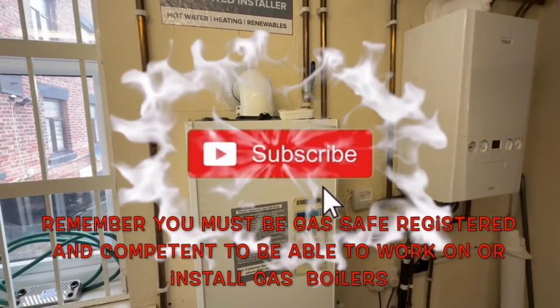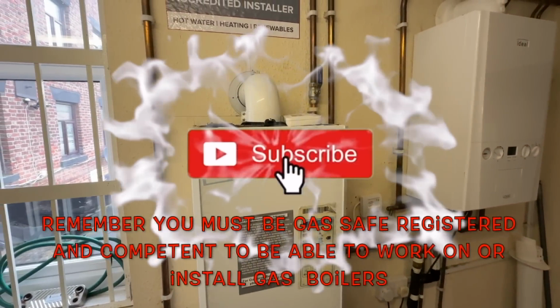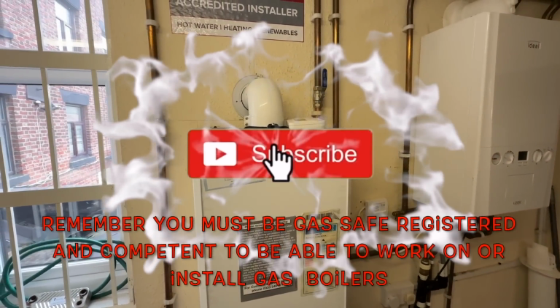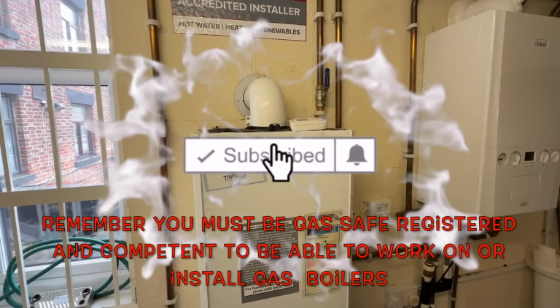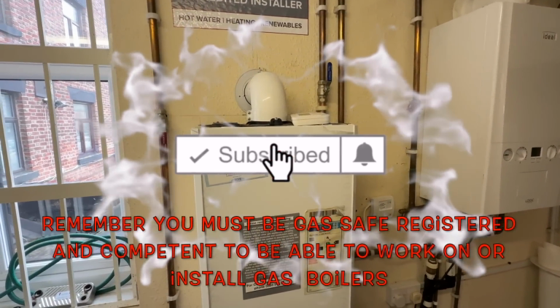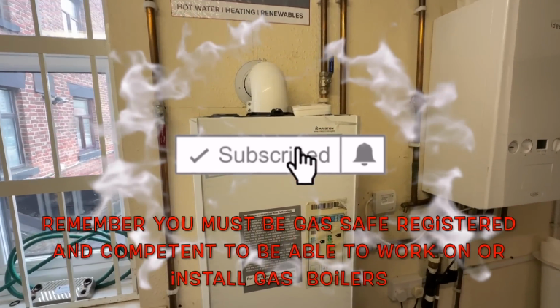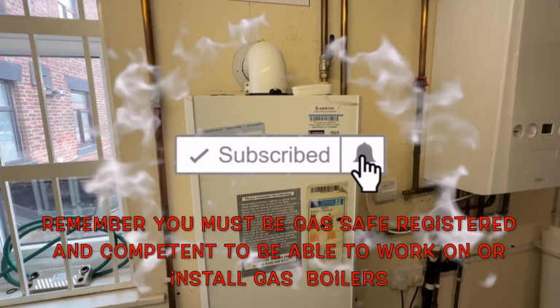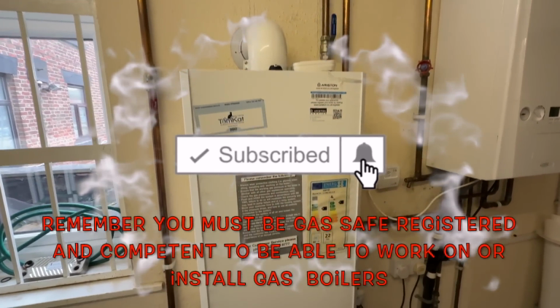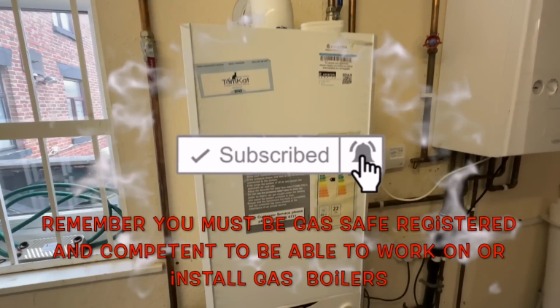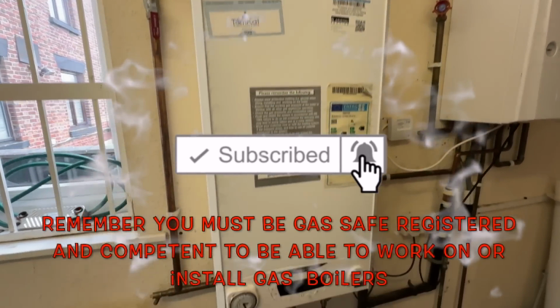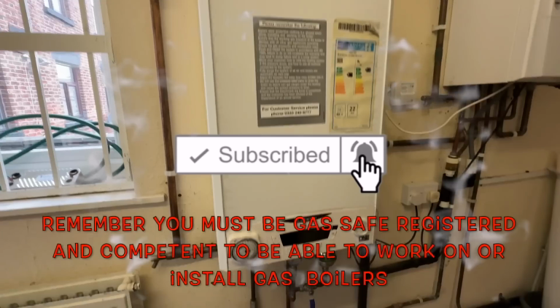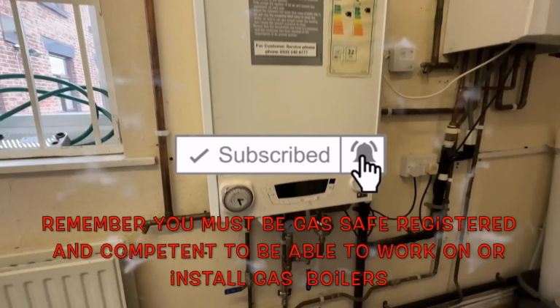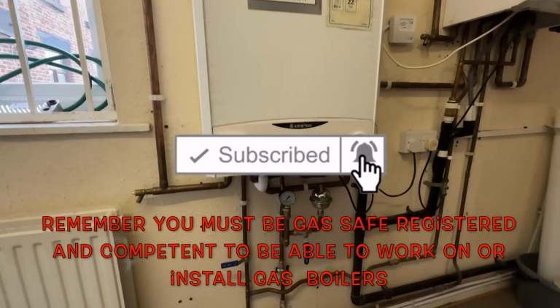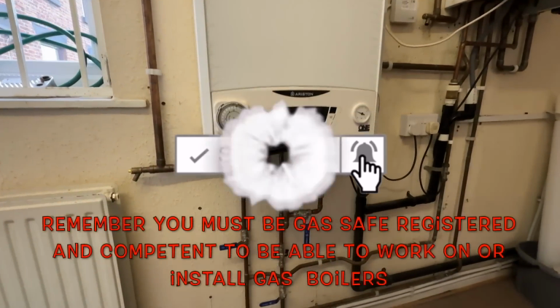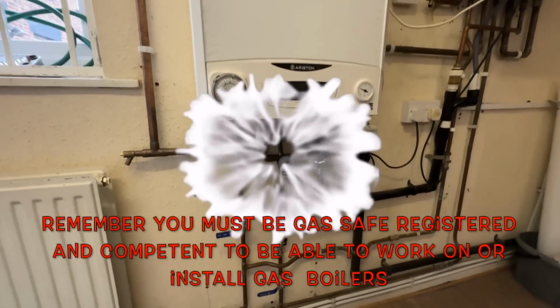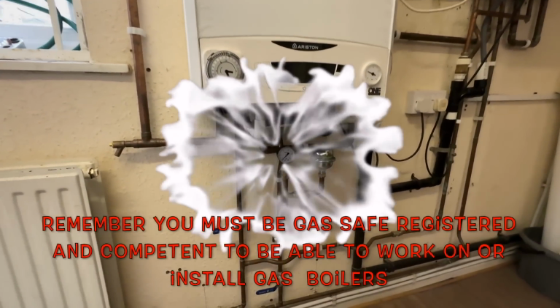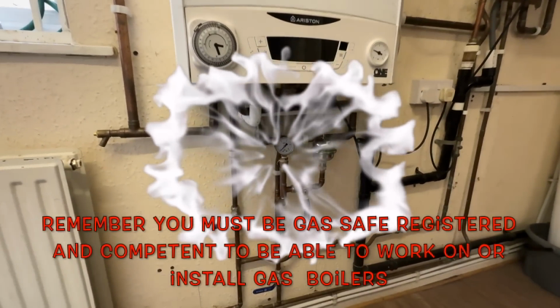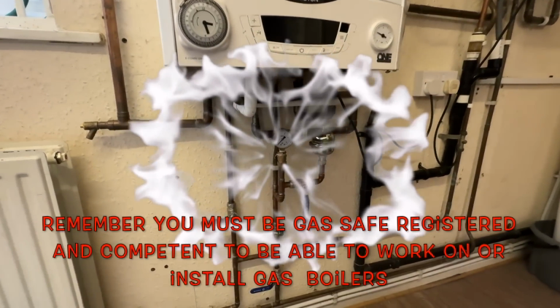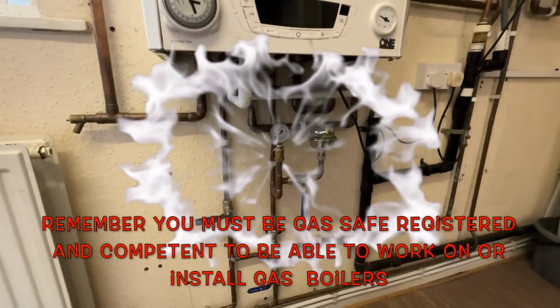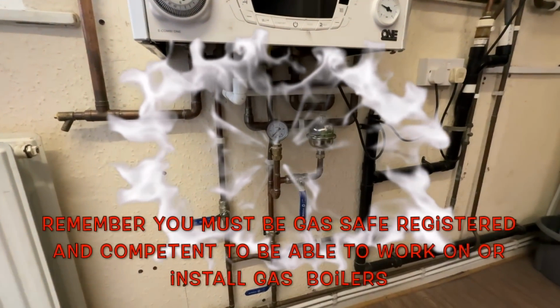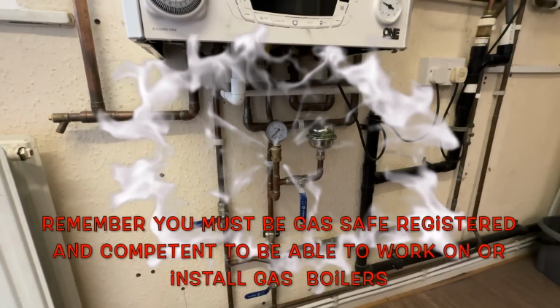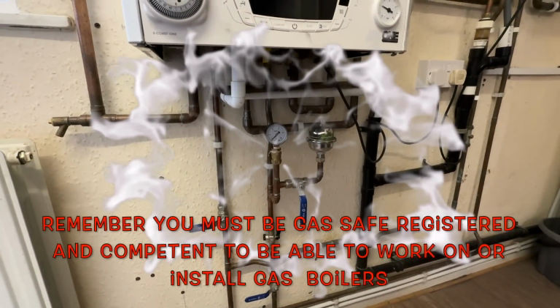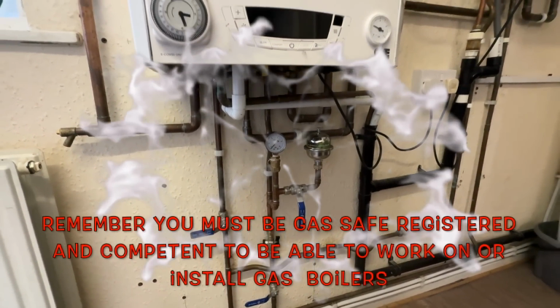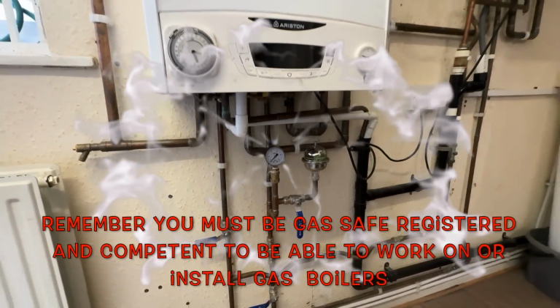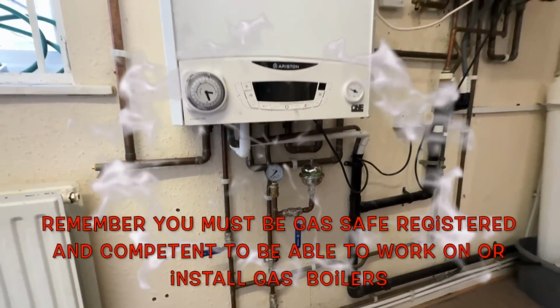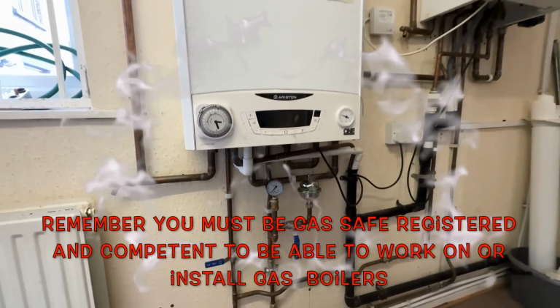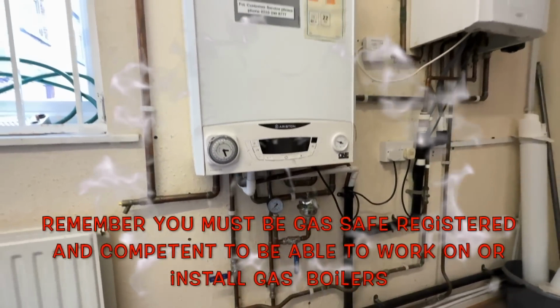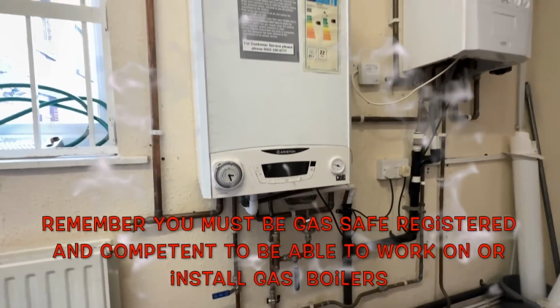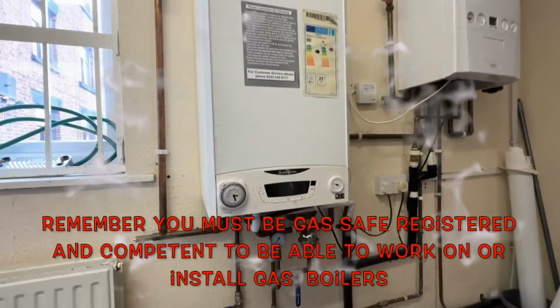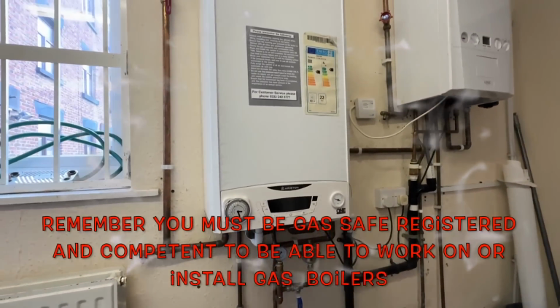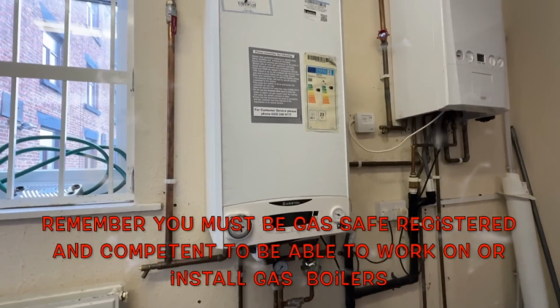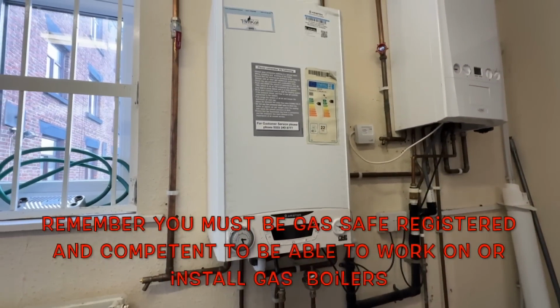As always, before we remove the boiler we carry out our safety checks — our safe isolation and our gas tightness test. Now before we drain this system, let's test the water quality.